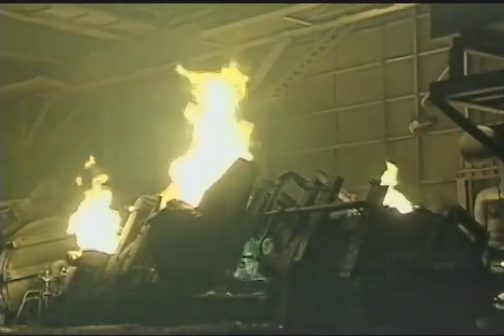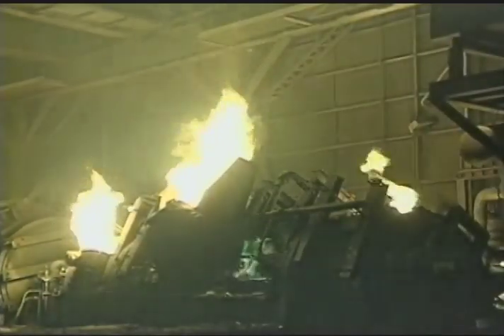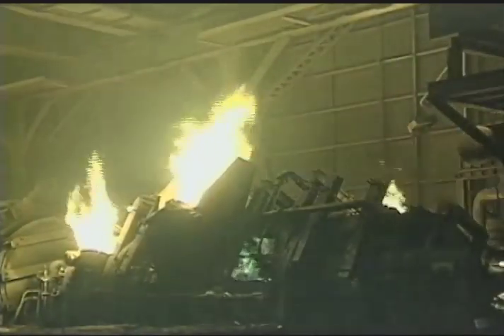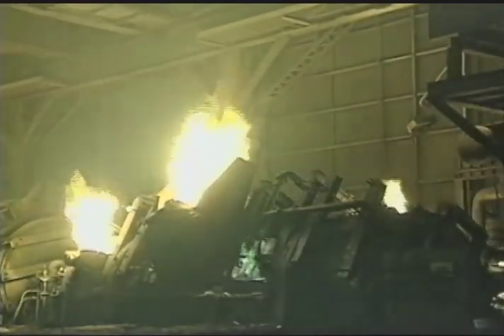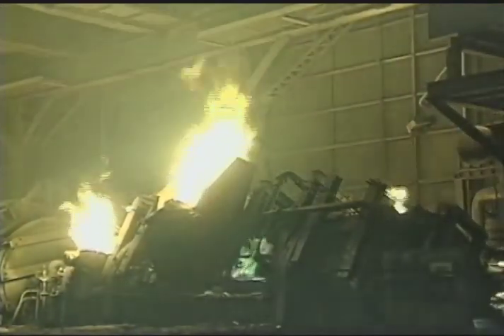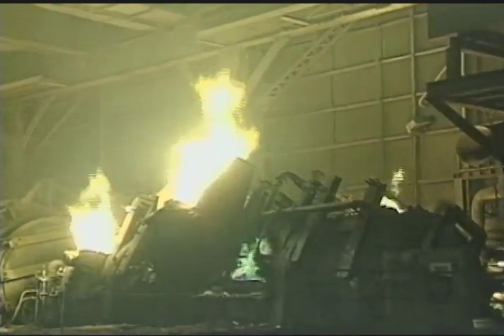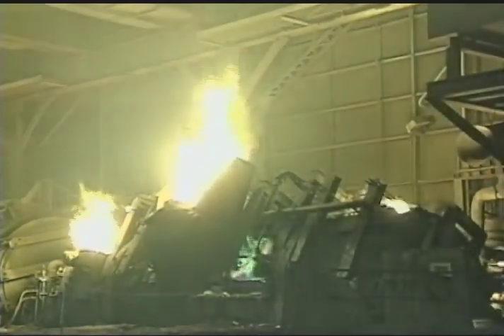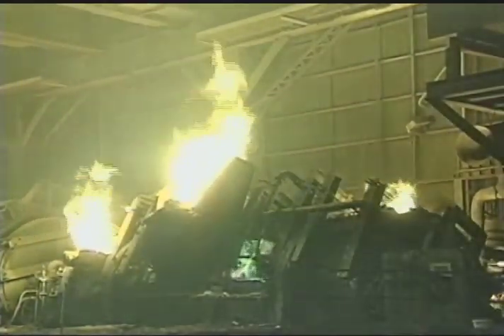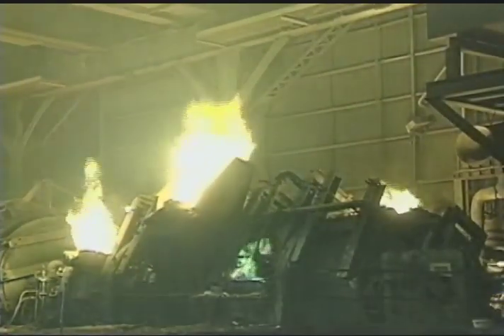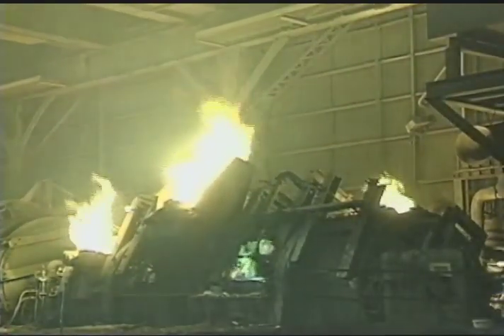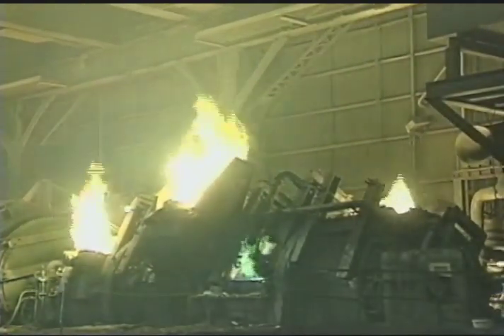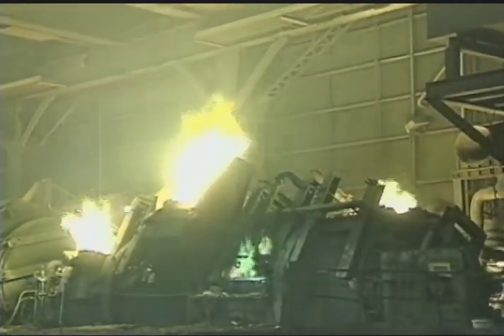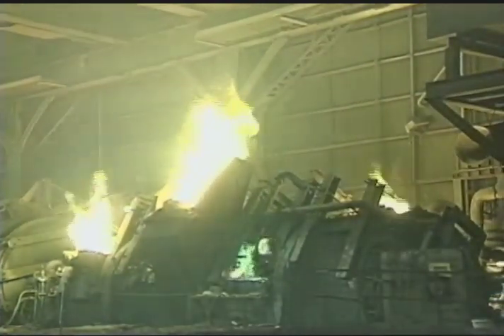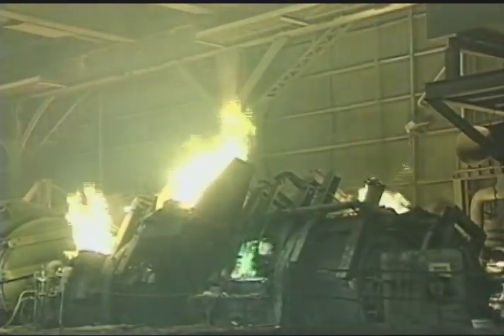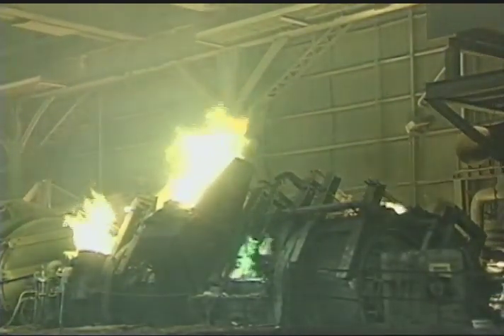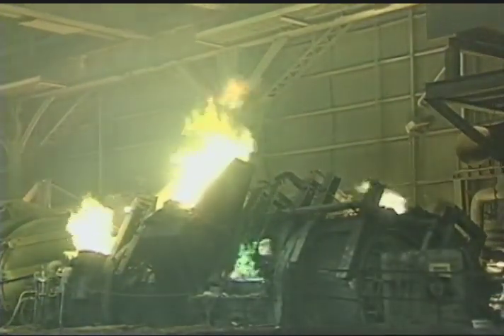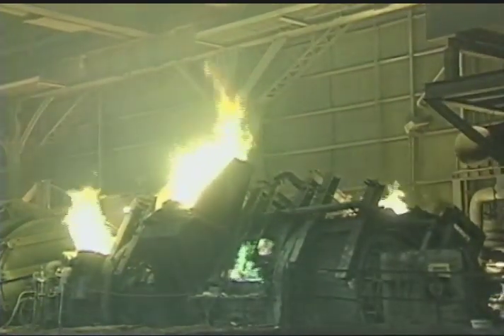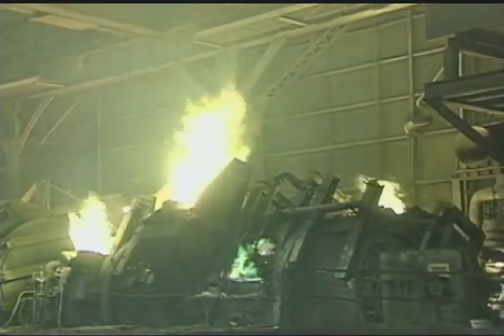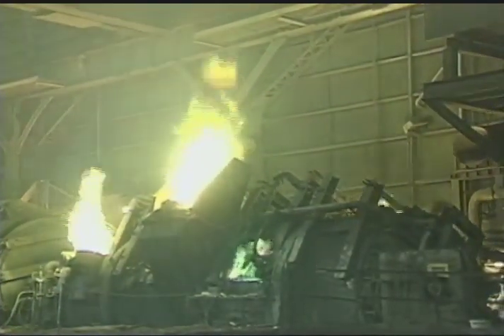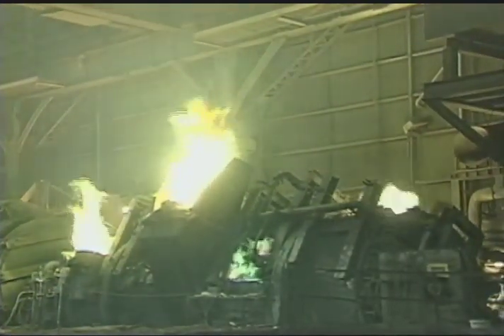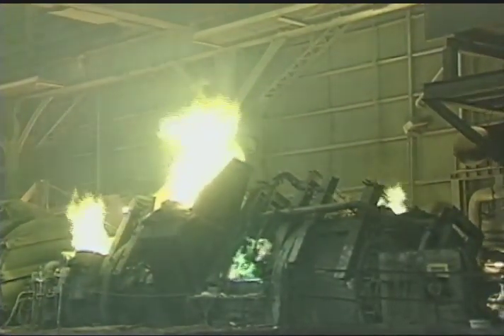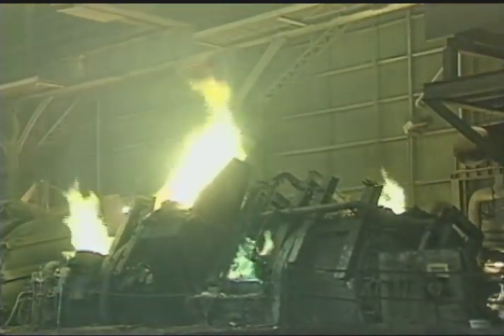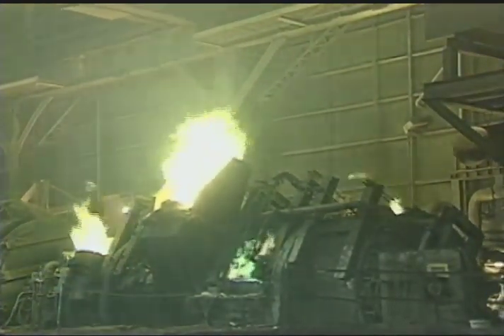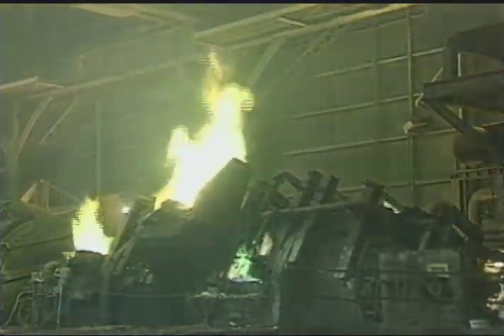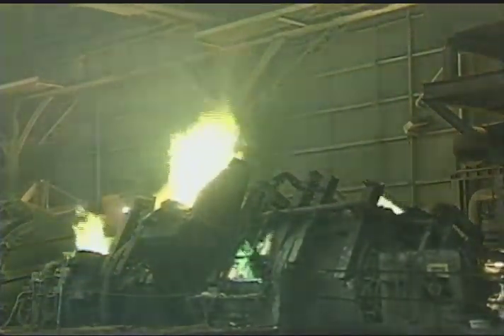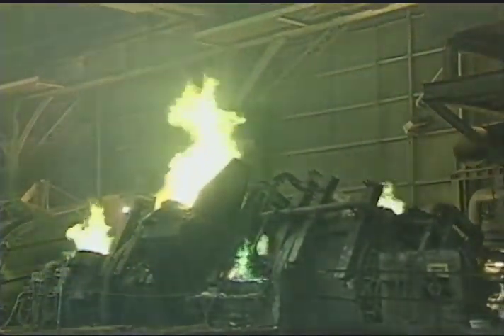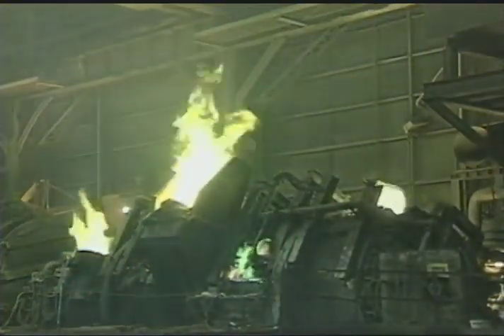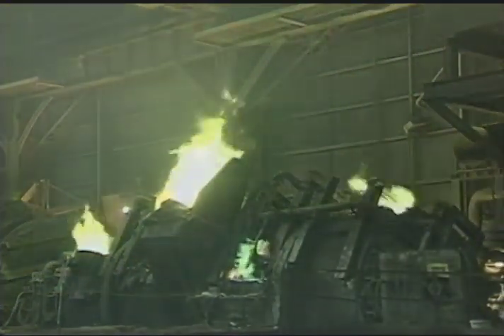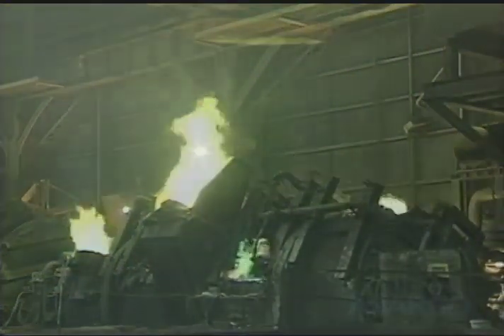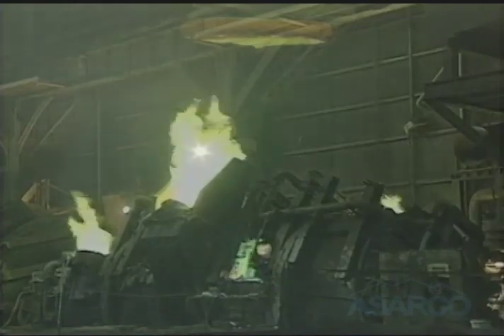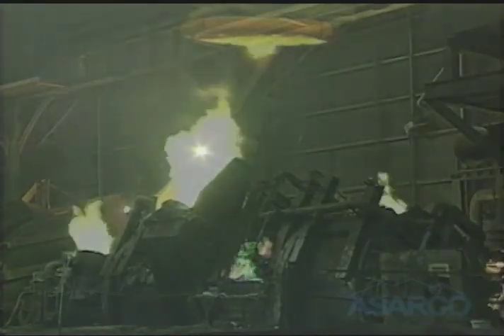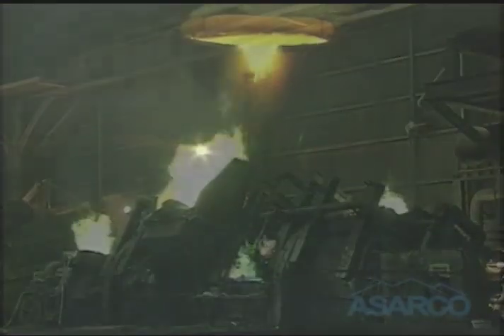Our guides were two retired employees. They showed us a view of the smelter that few had seen, and no one will ever see again.